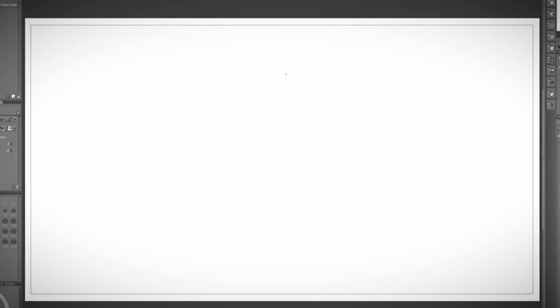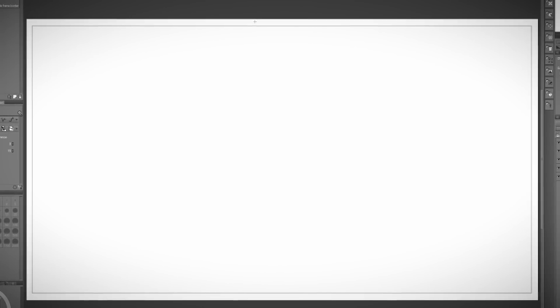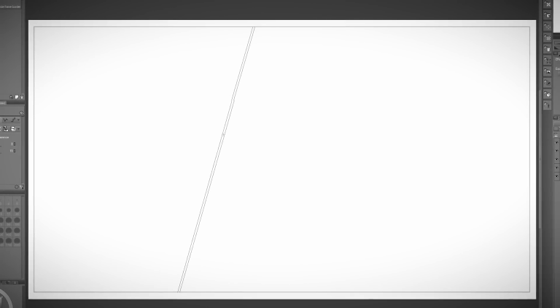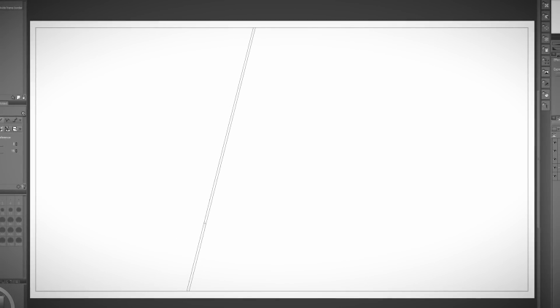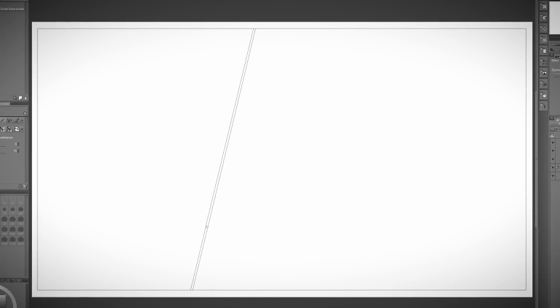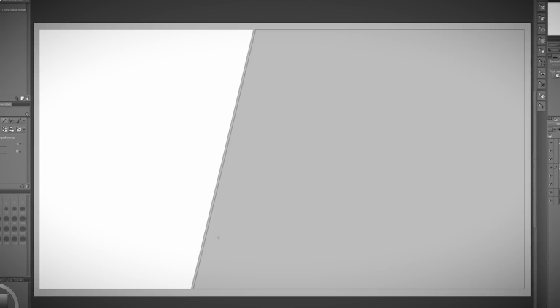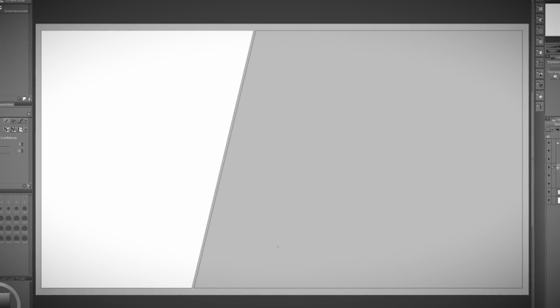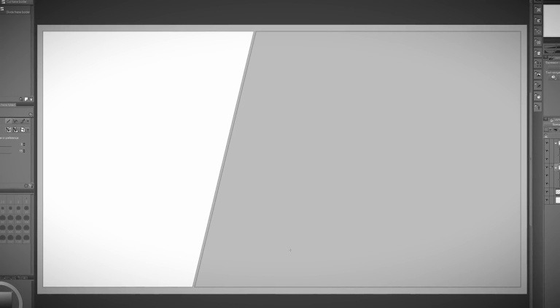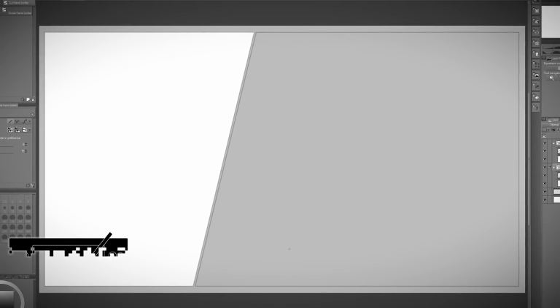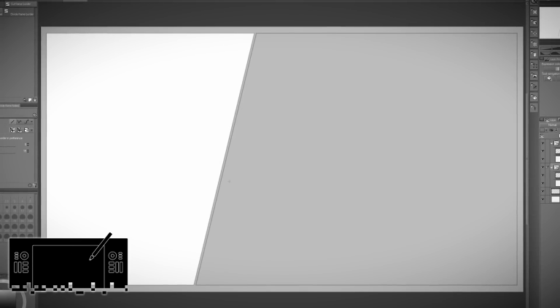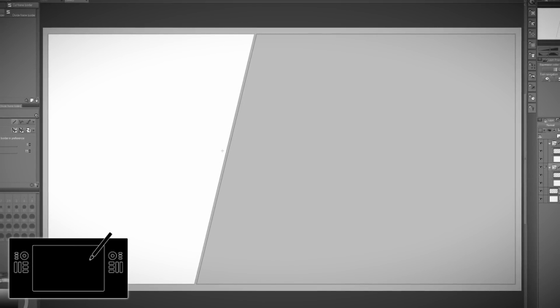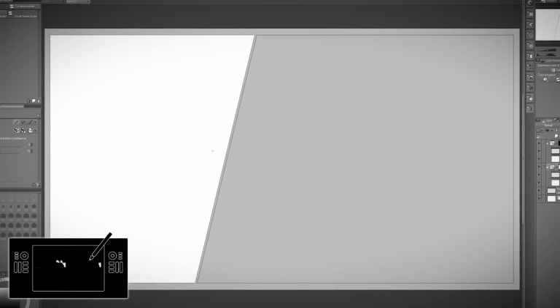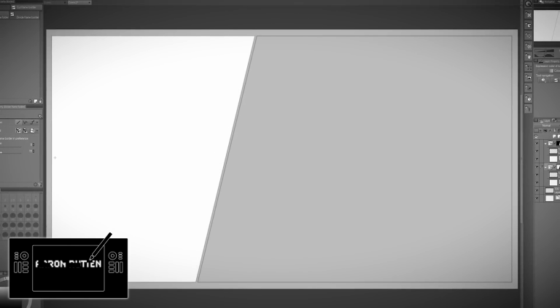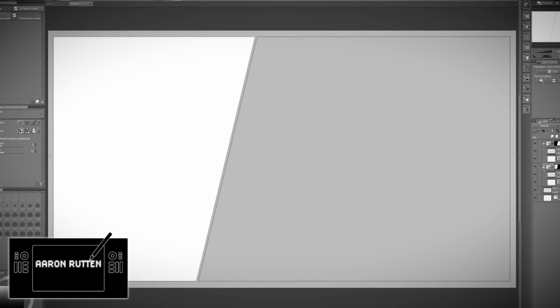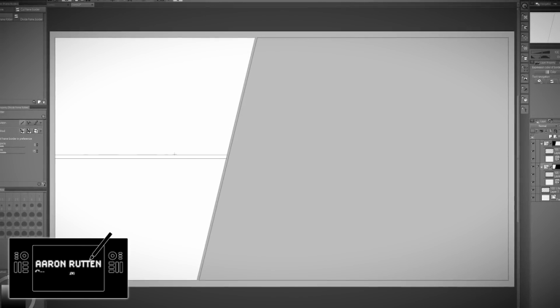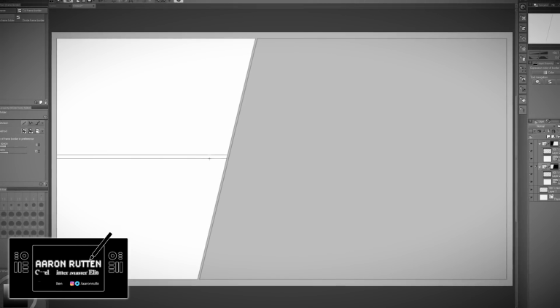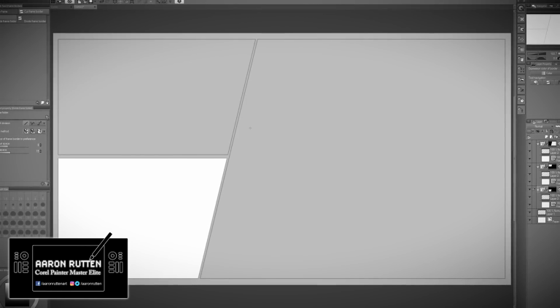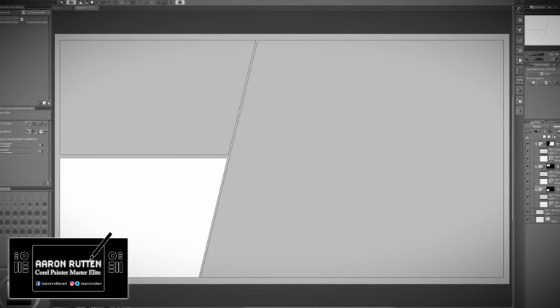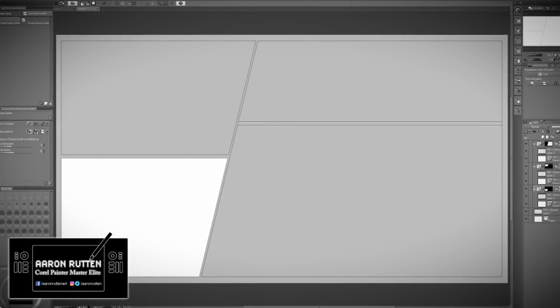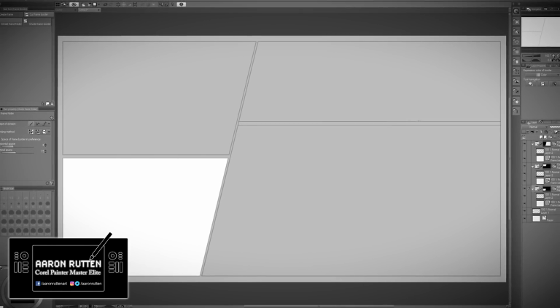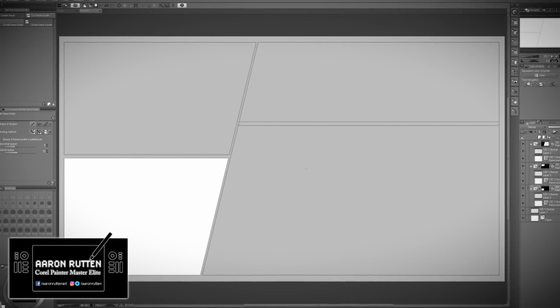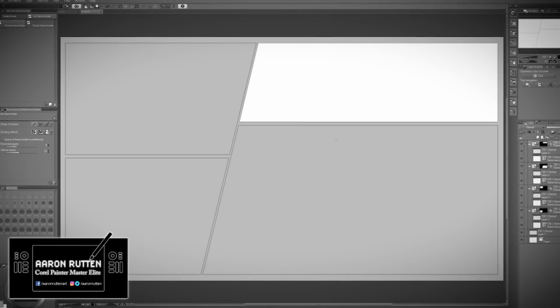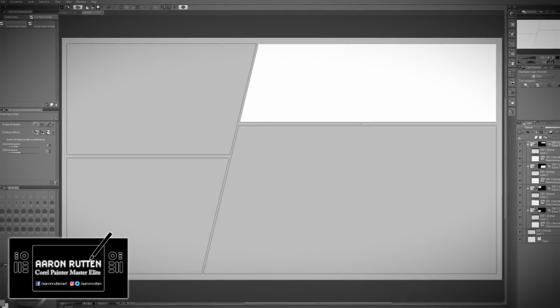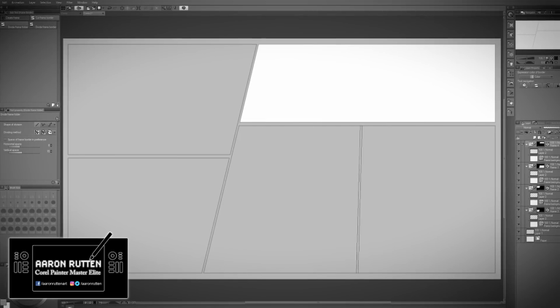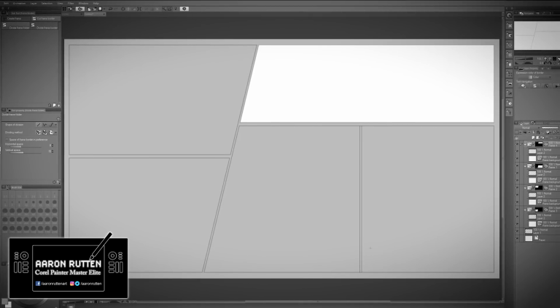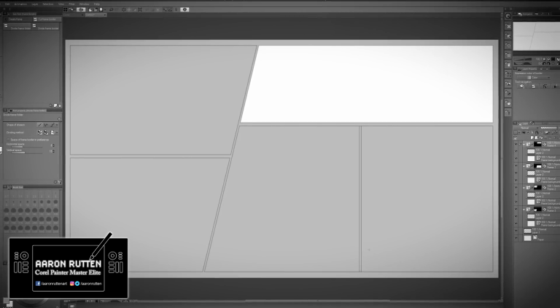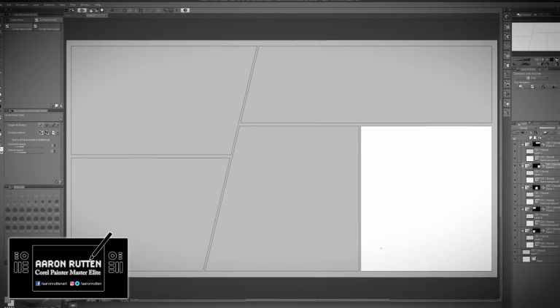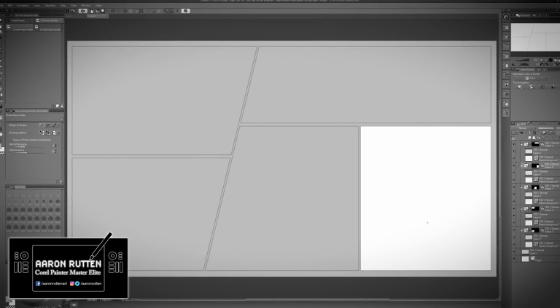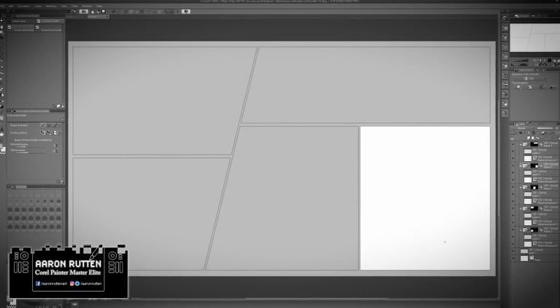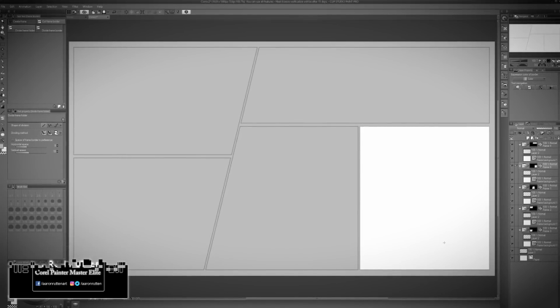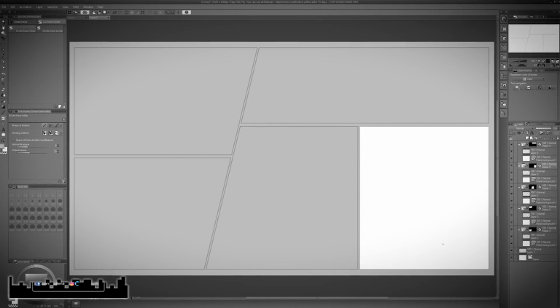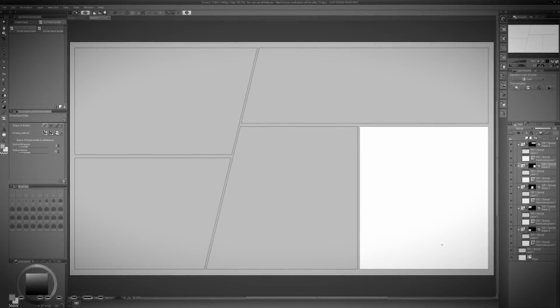Hello there and thanks for joining me. I'm digital artist Aaron Rutten and in this video I'm going to show you how to make comic book panels using Clip Studio Paint Pro.